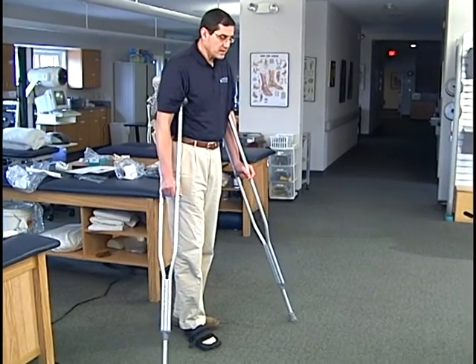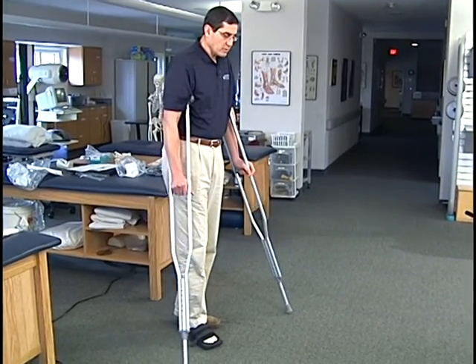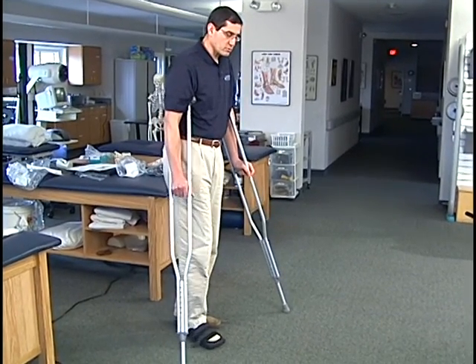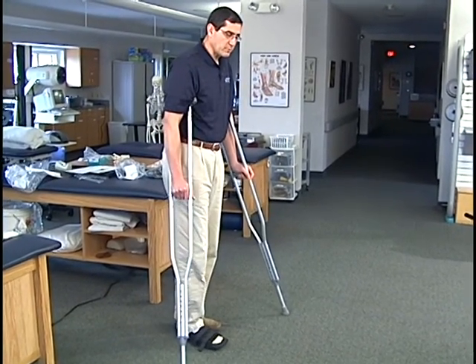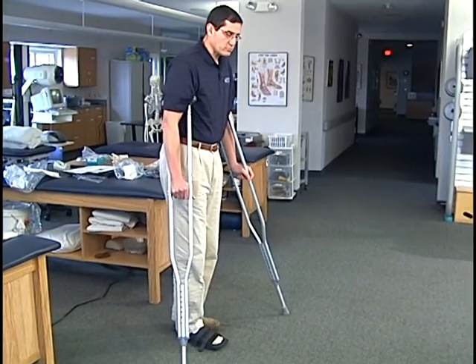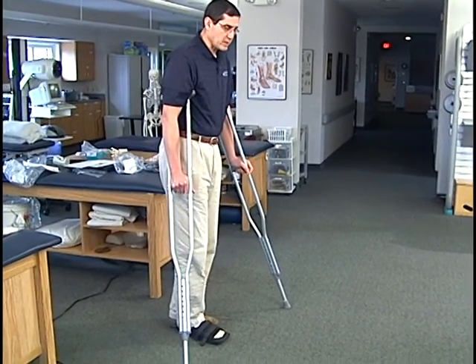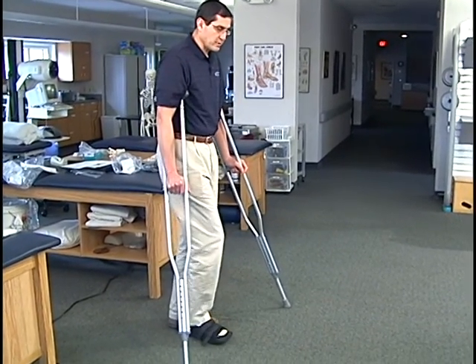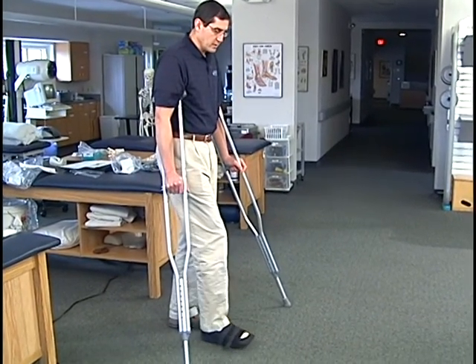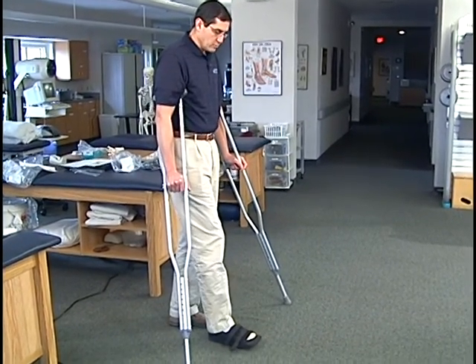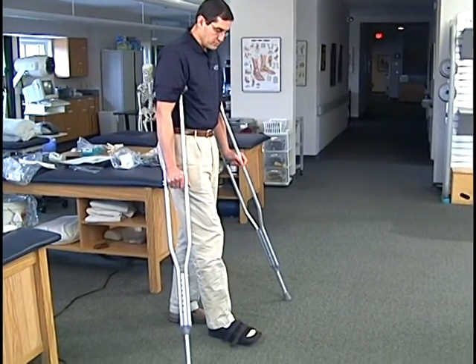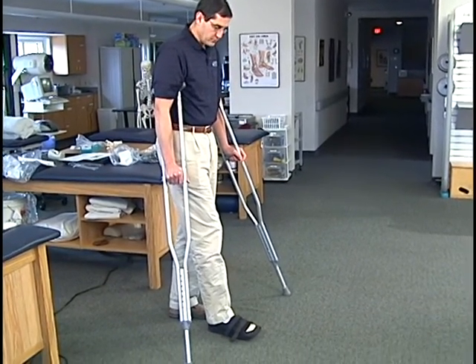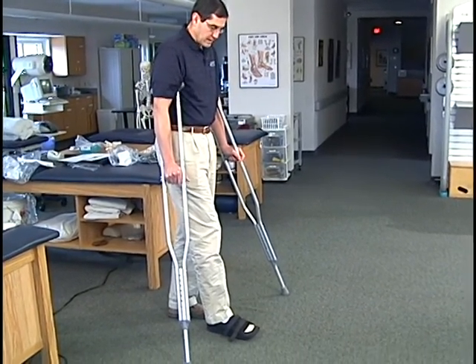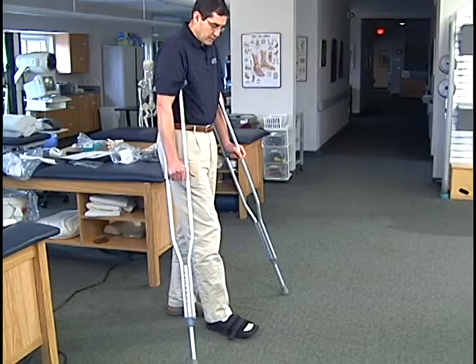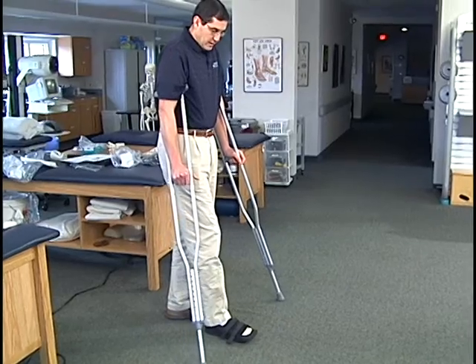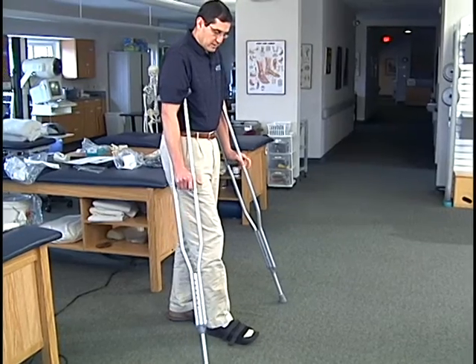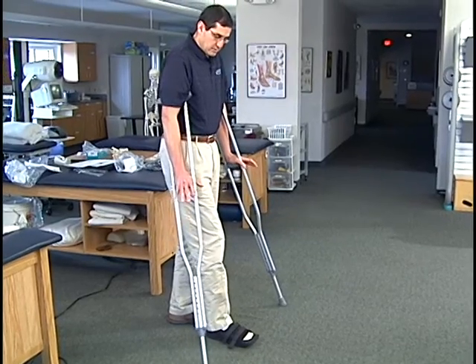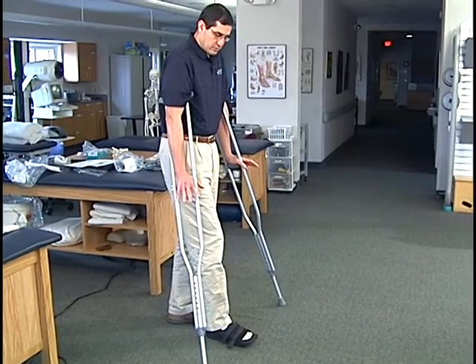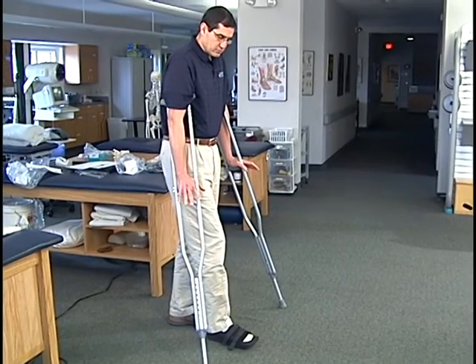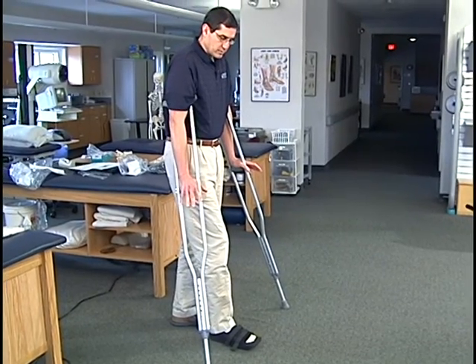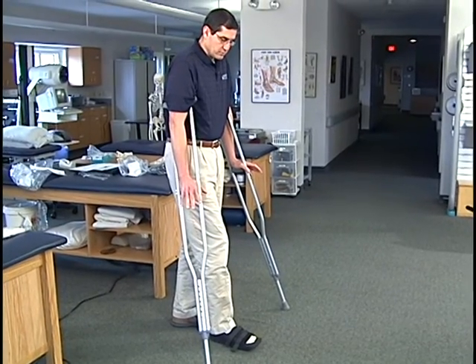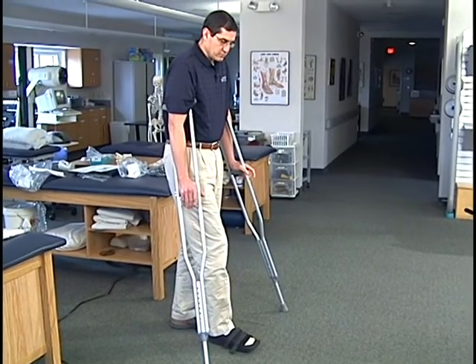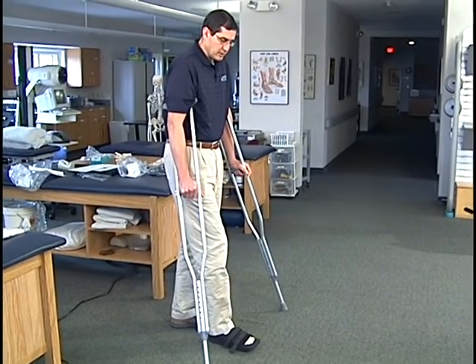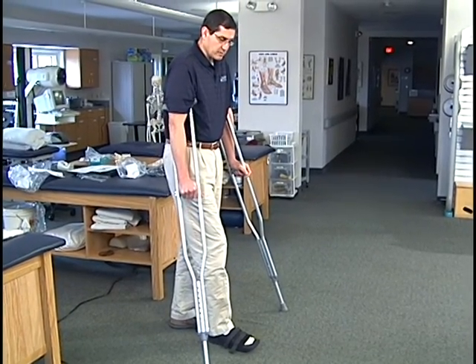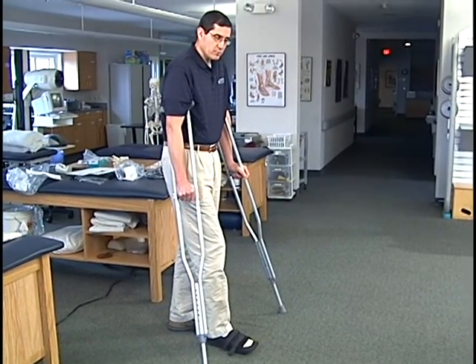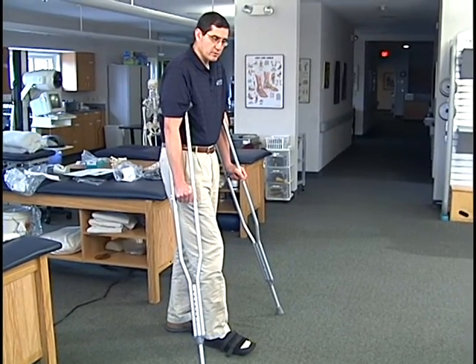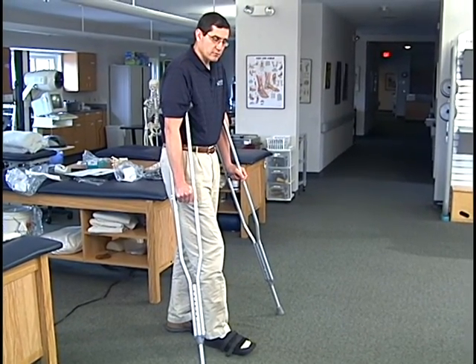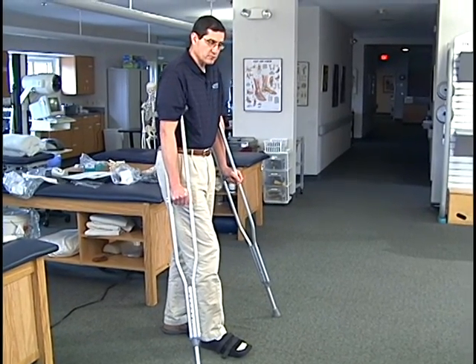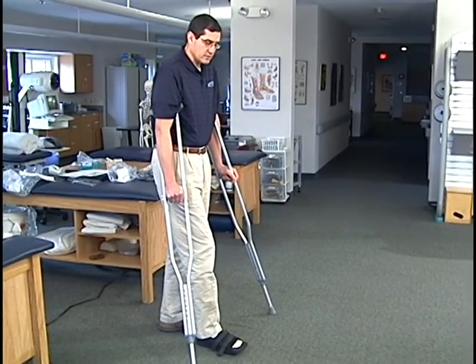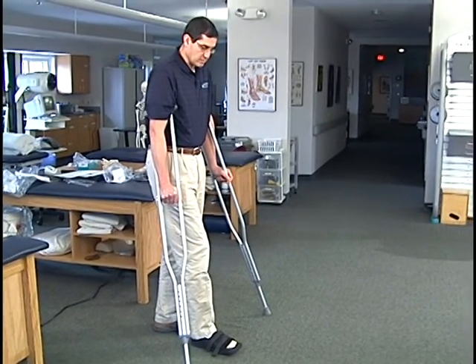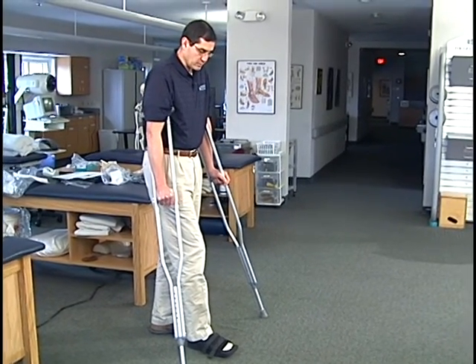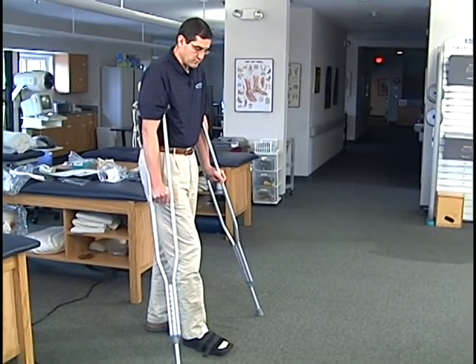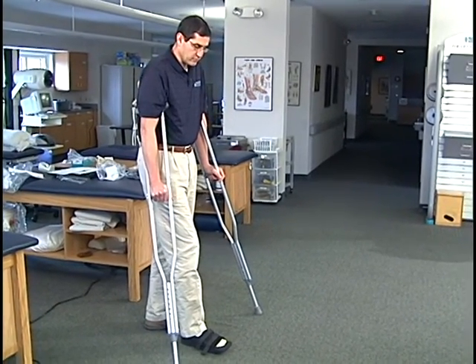In order to be partial weight-bearing, you'll put your foot out and the crutches will be used. You'll bear some of the weight on the crutches and some of the weight on your foot.